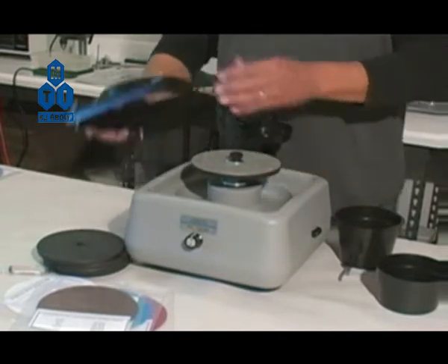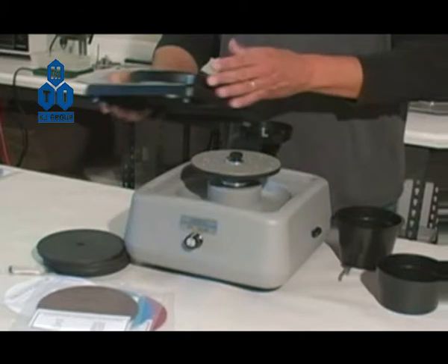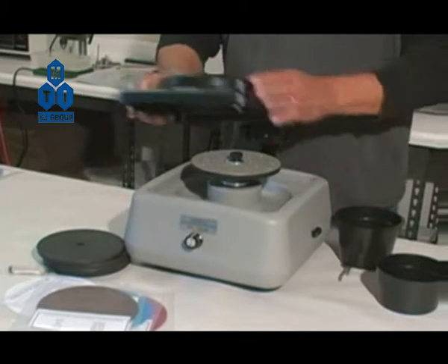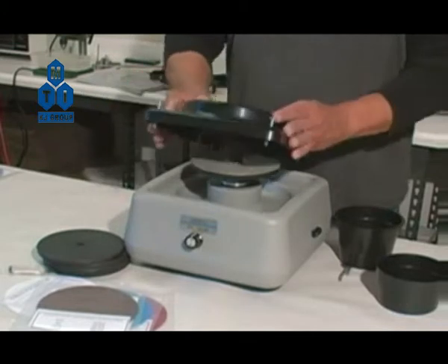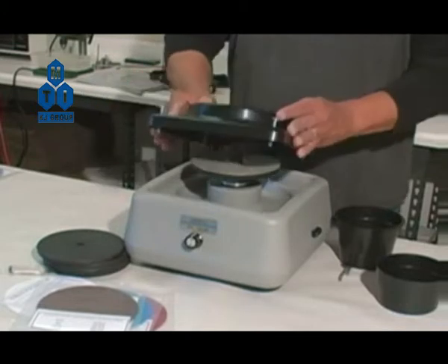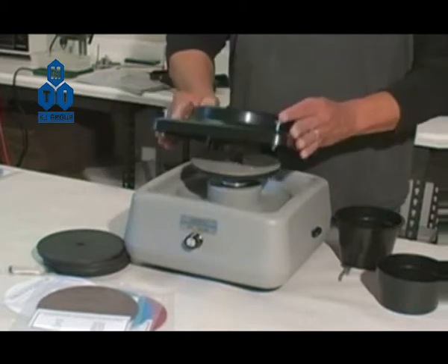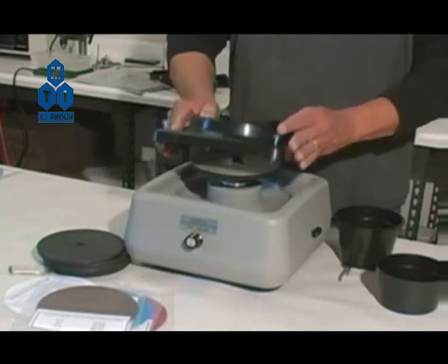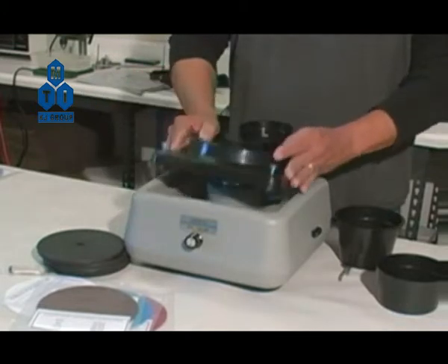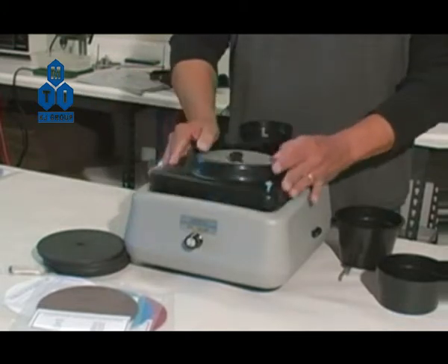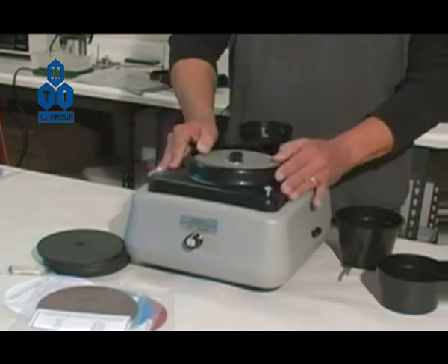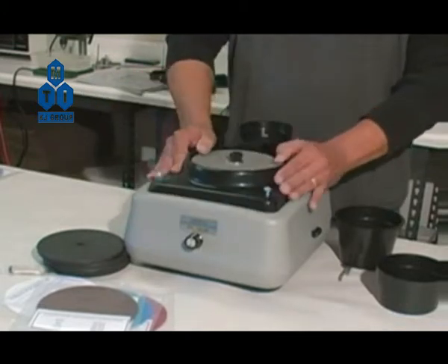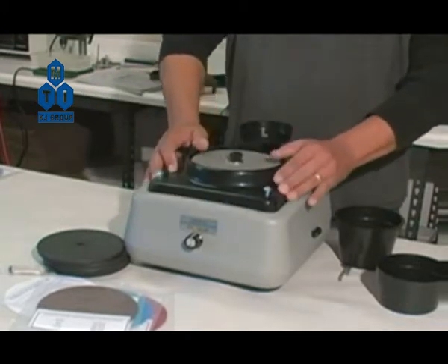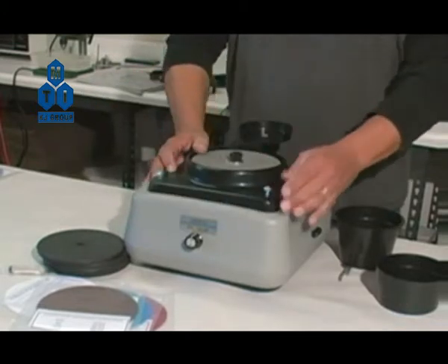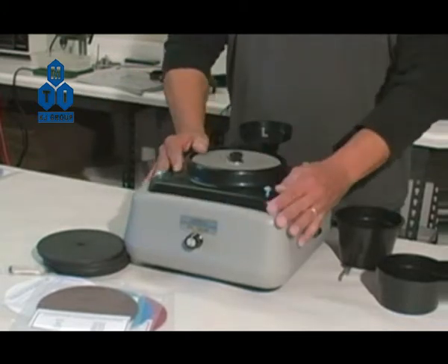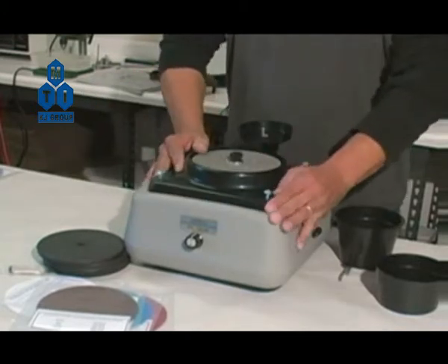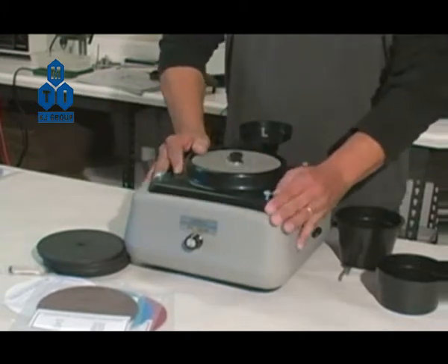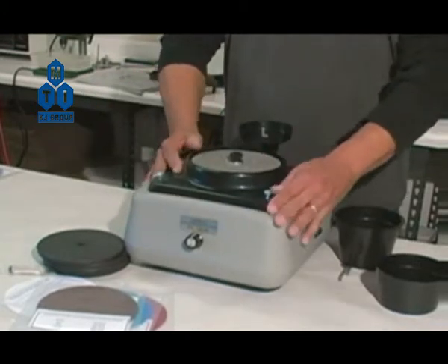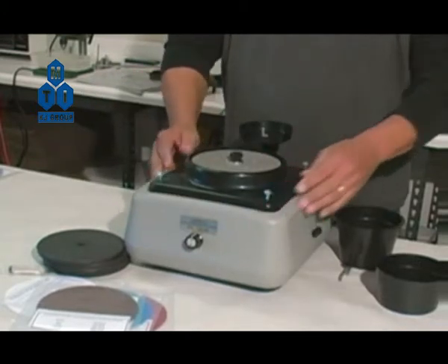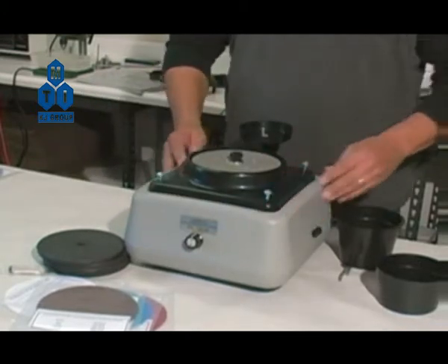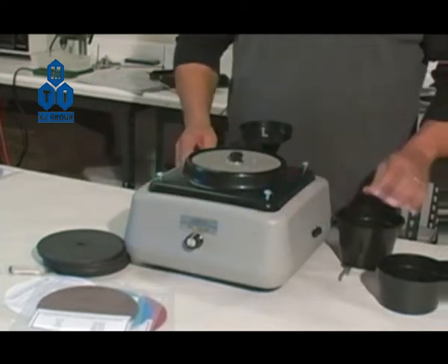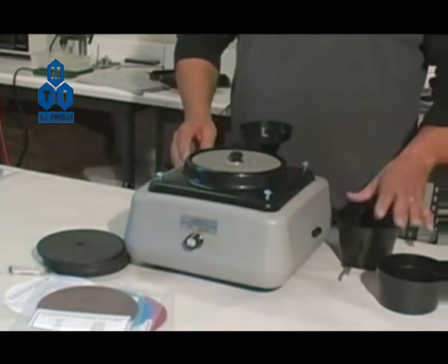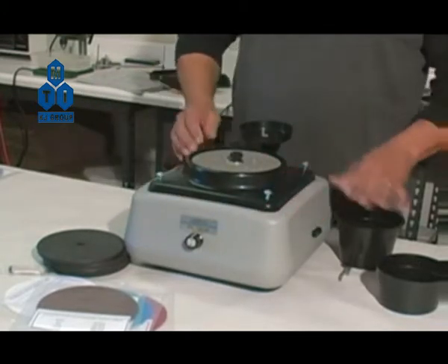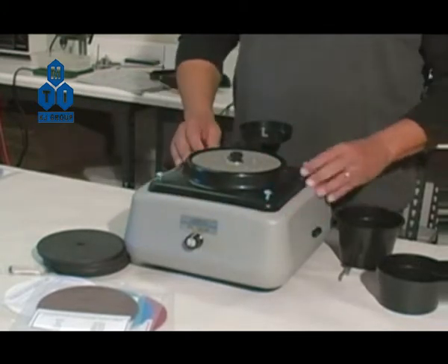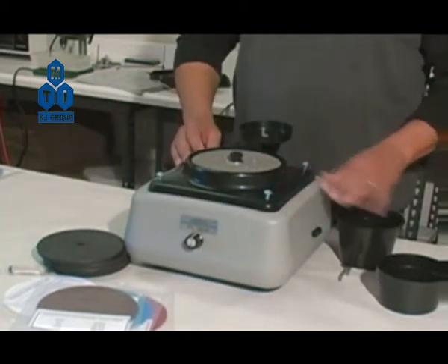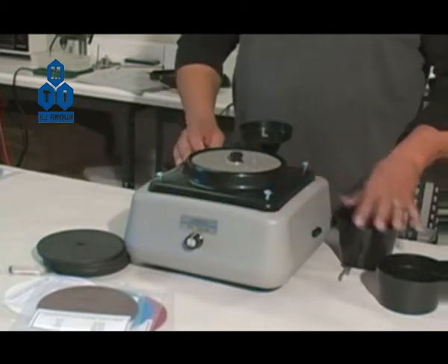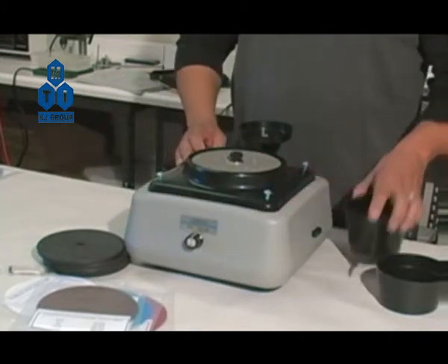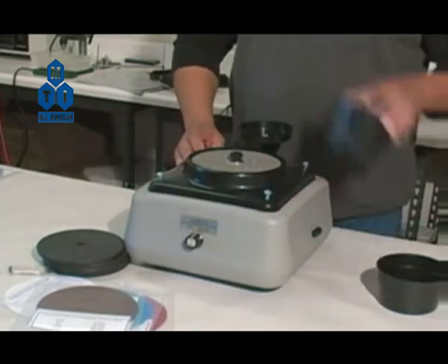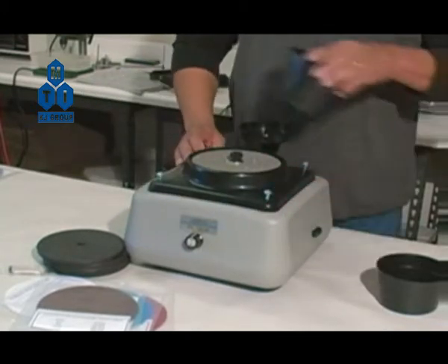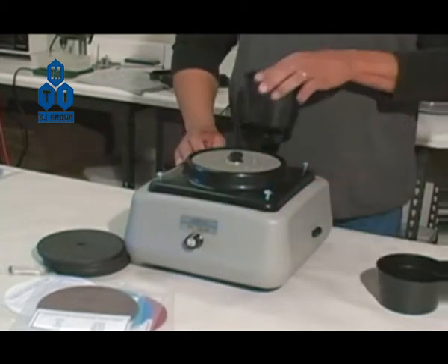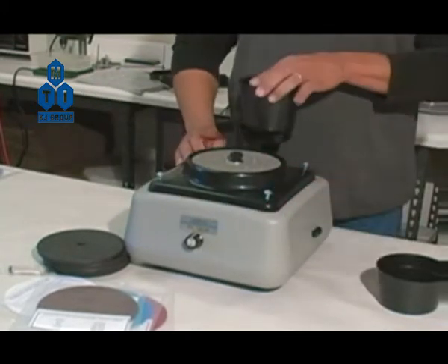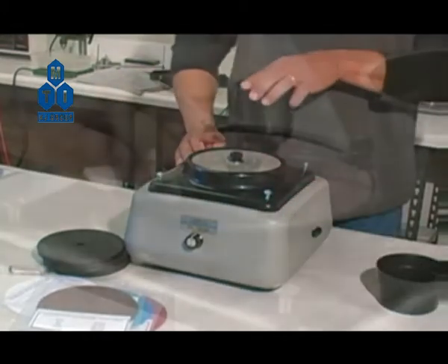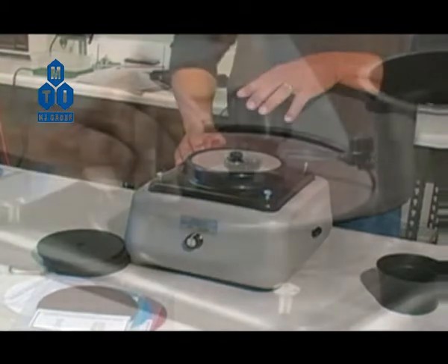Align and place the water guard over the top of the disc. Attach the coolant reservoir to the top.